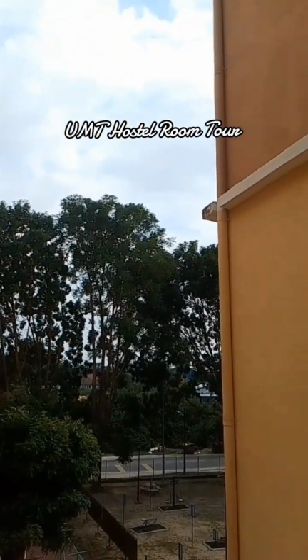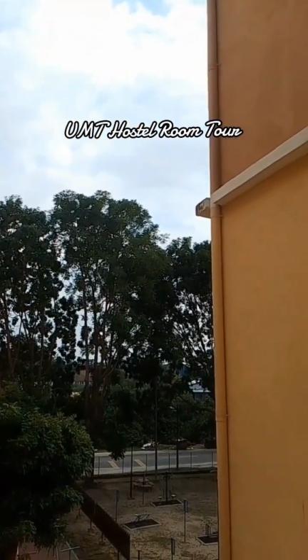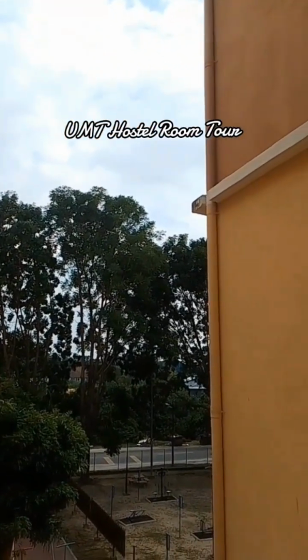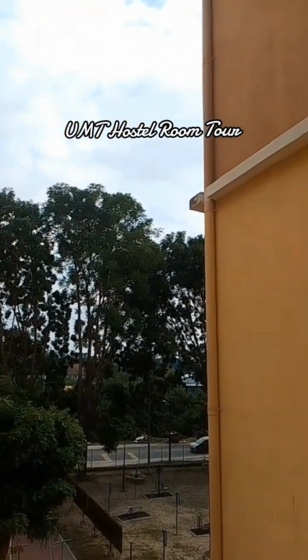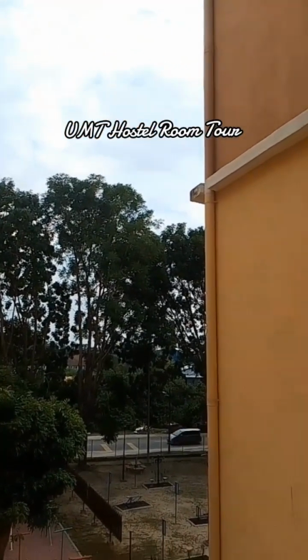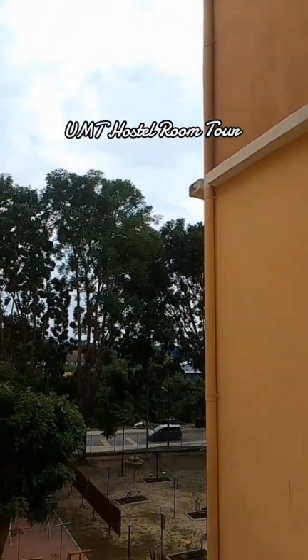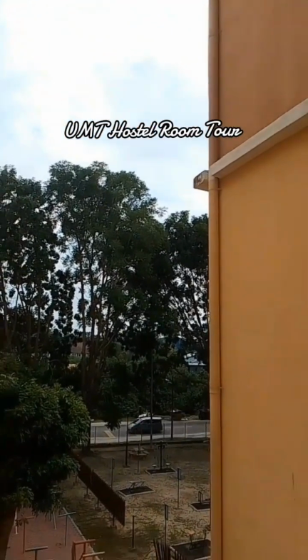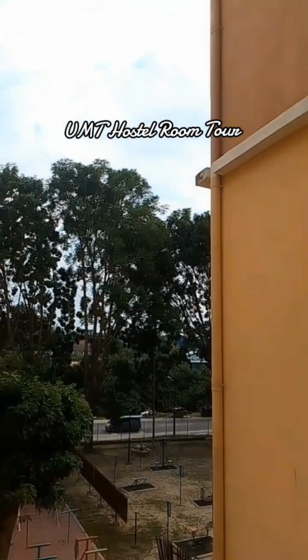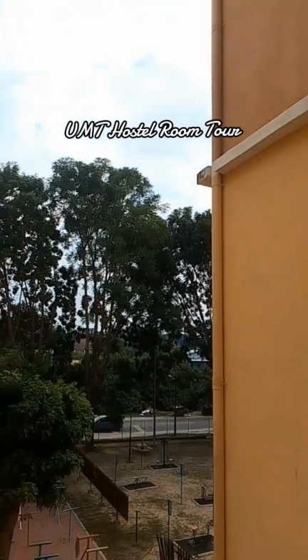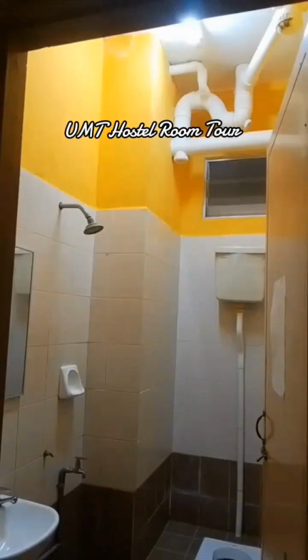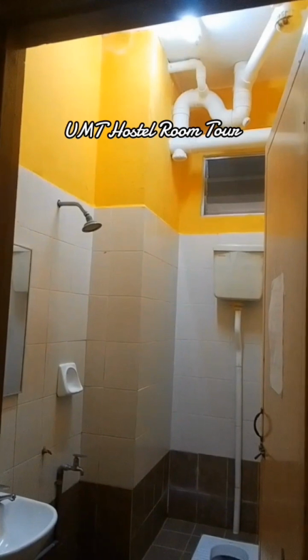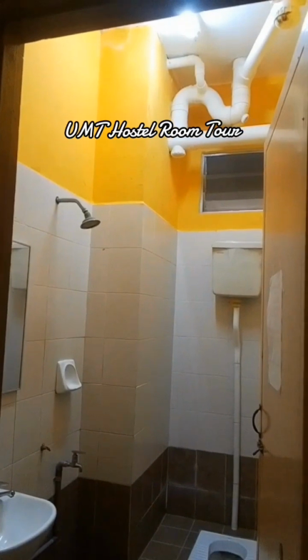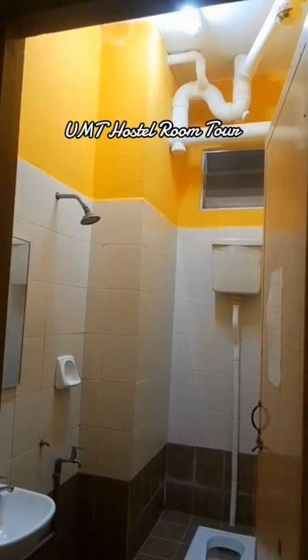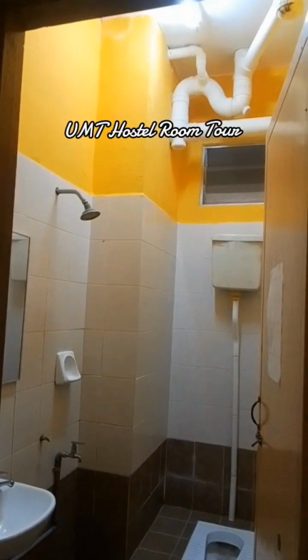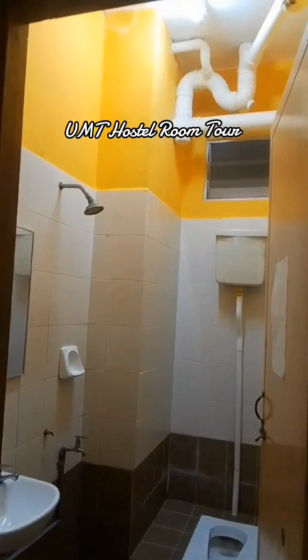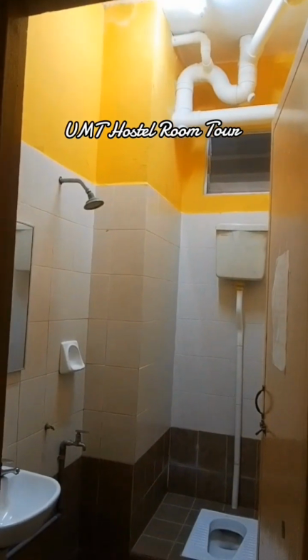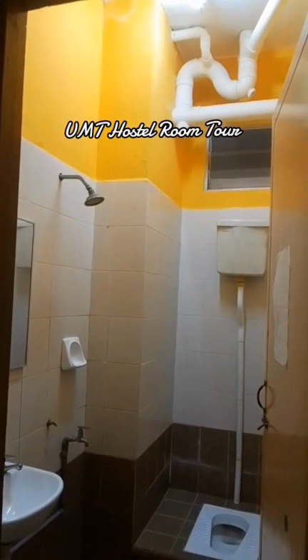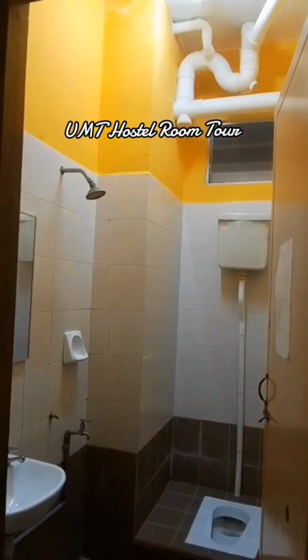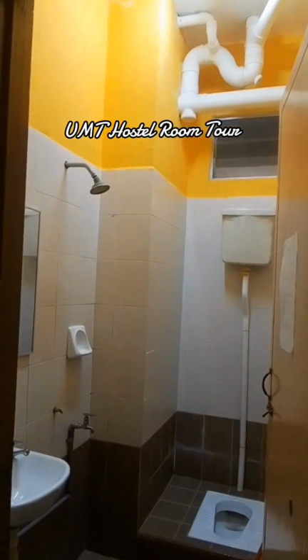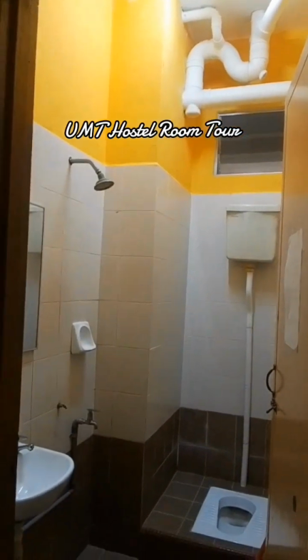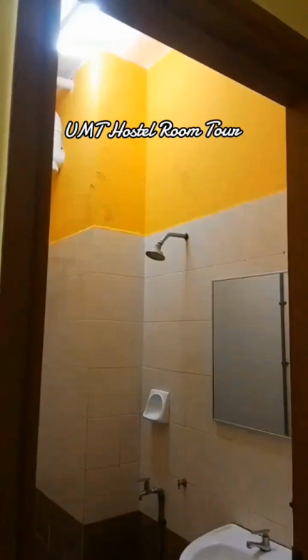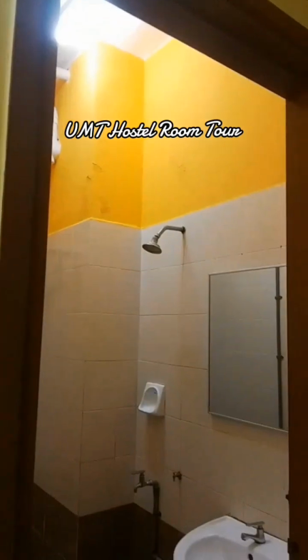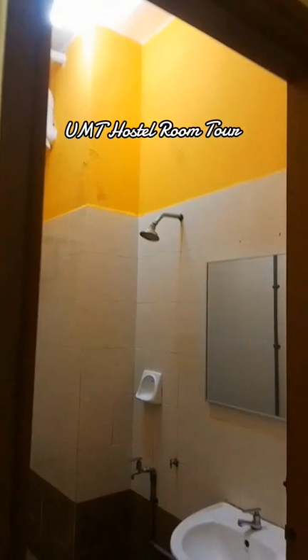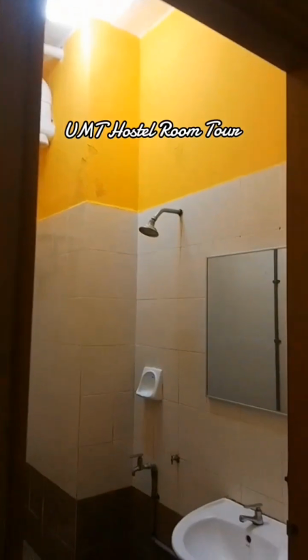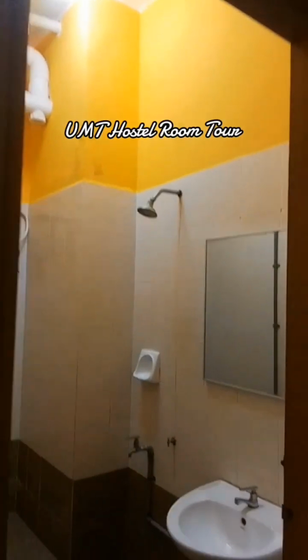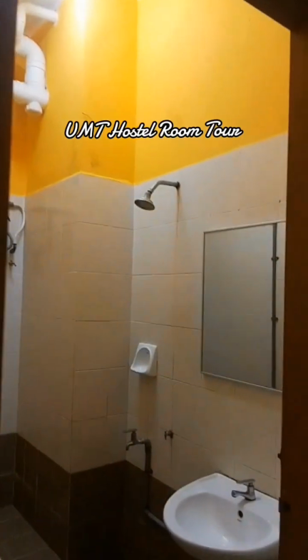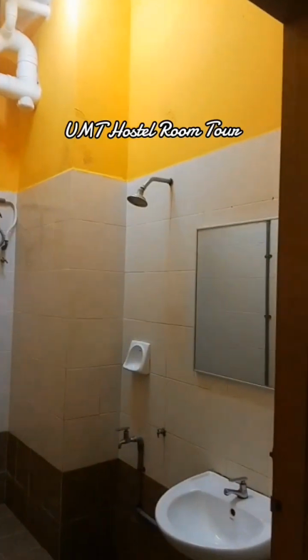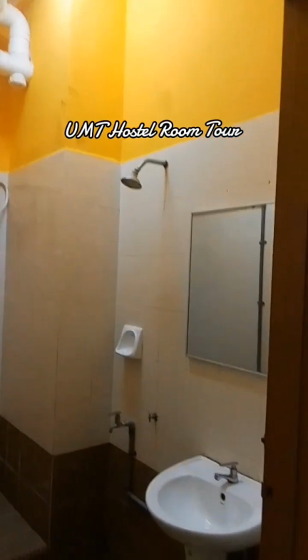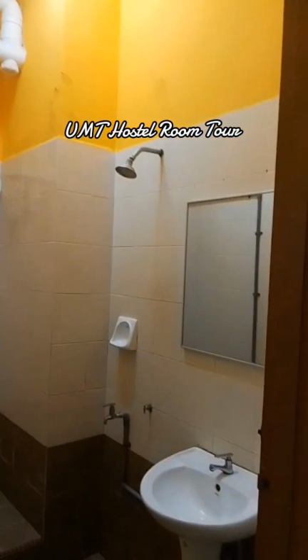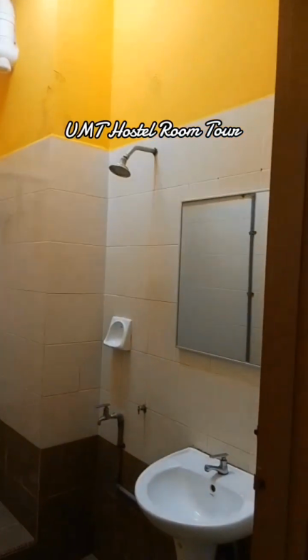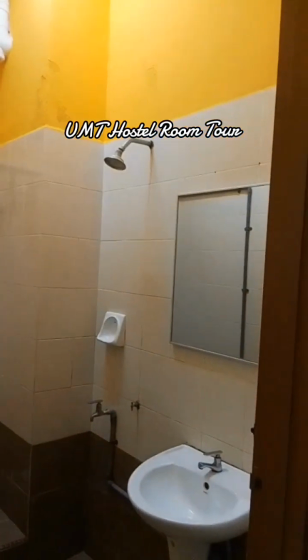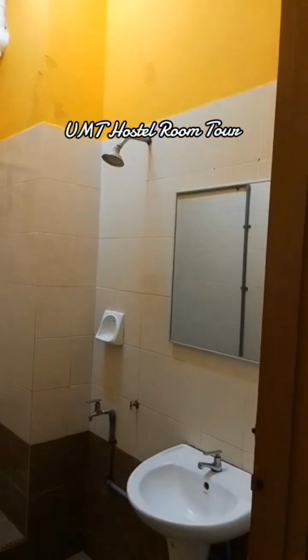Now I will move to the washroom section. This is the washroom area.